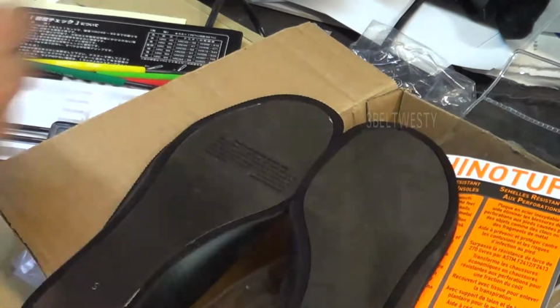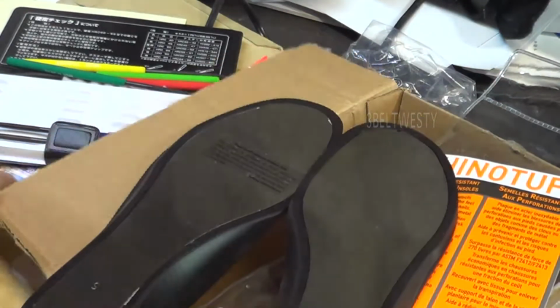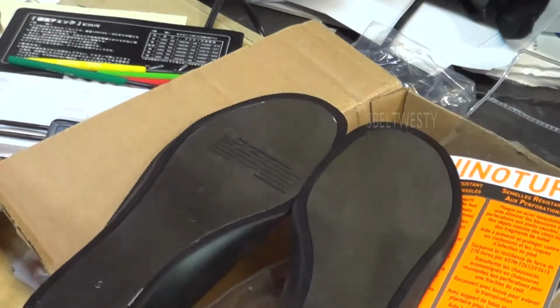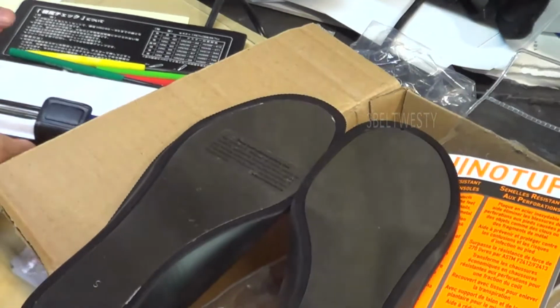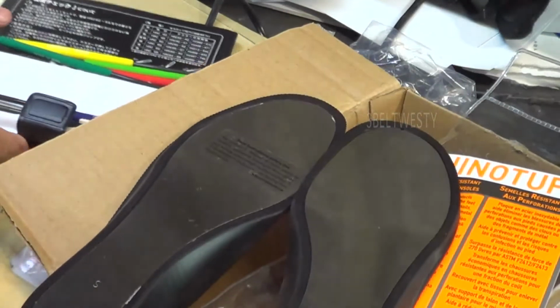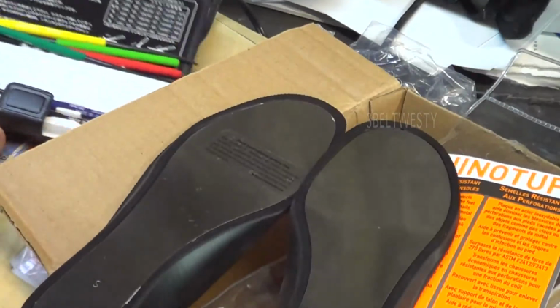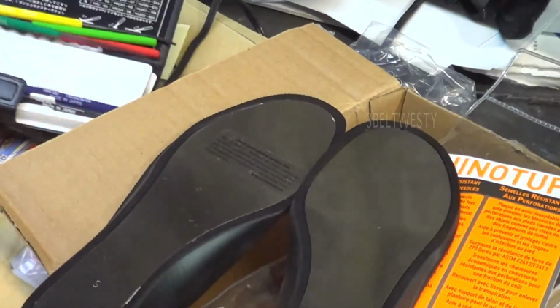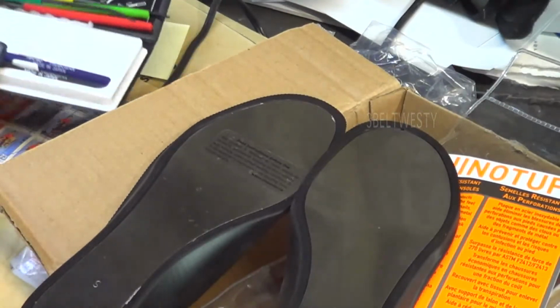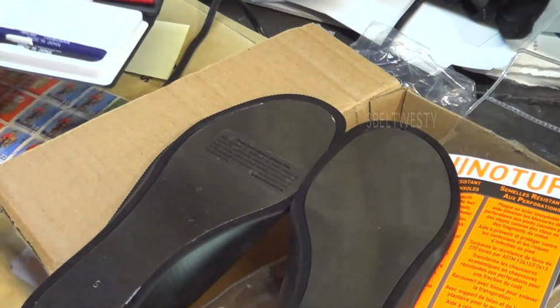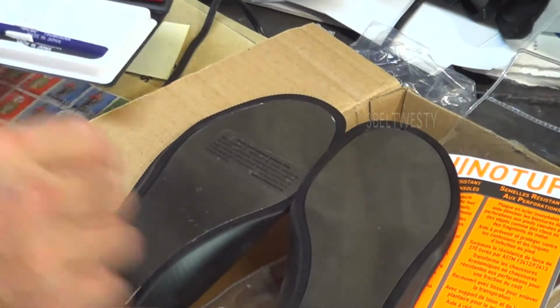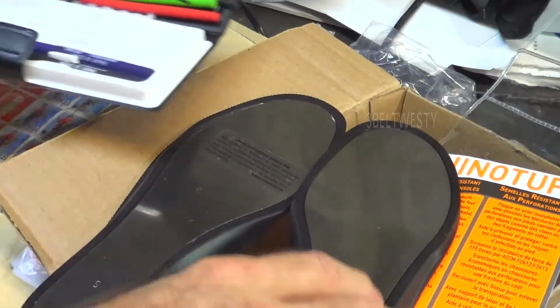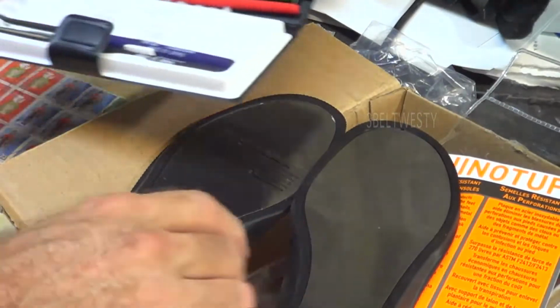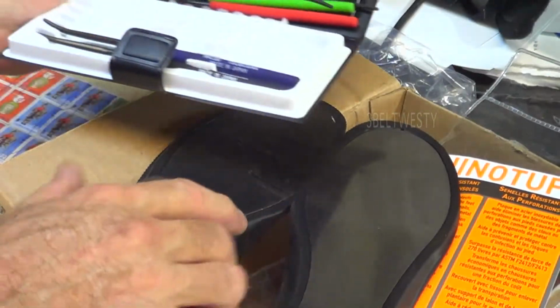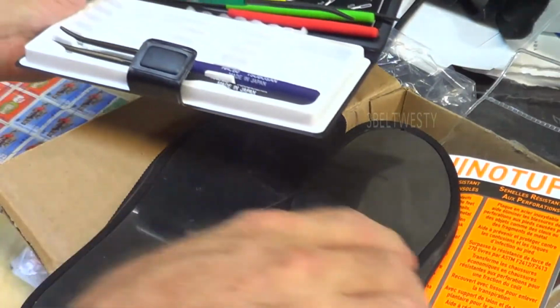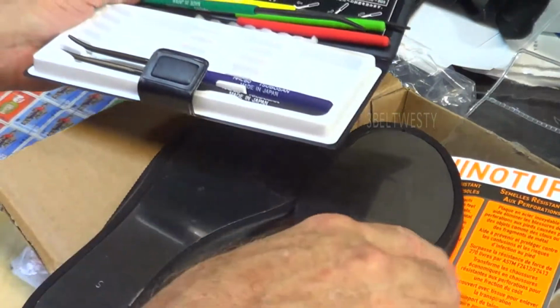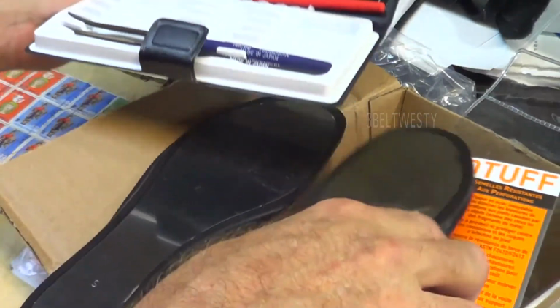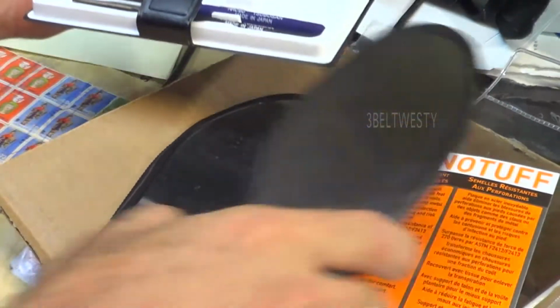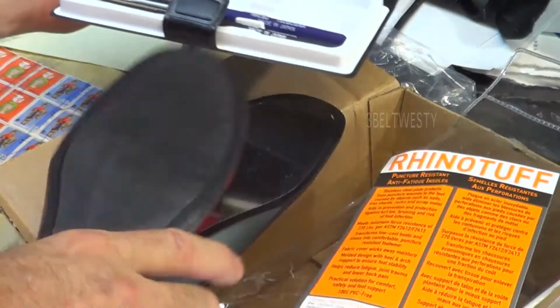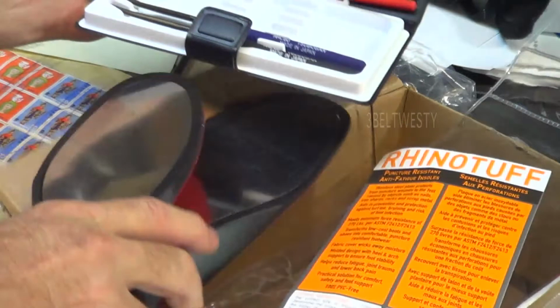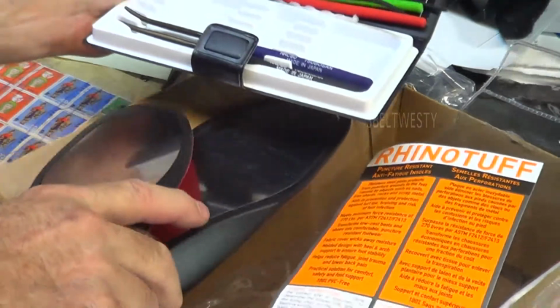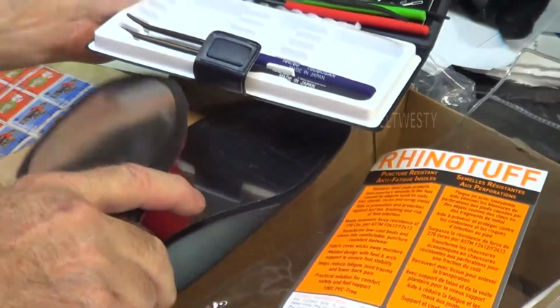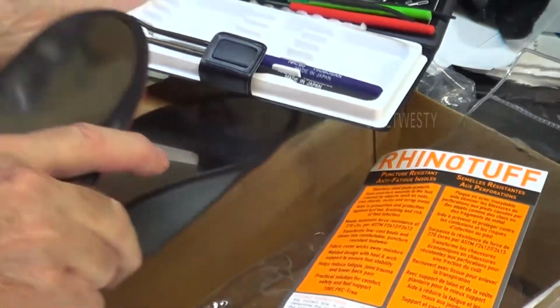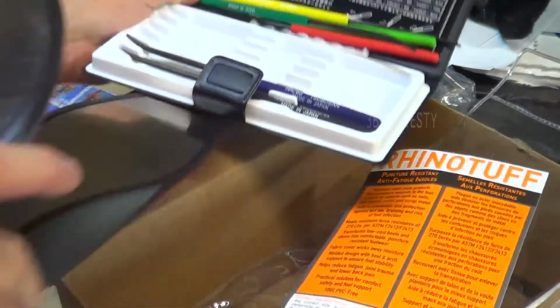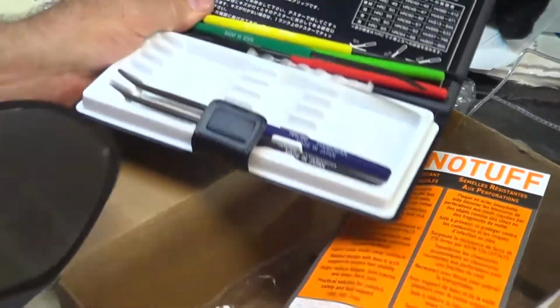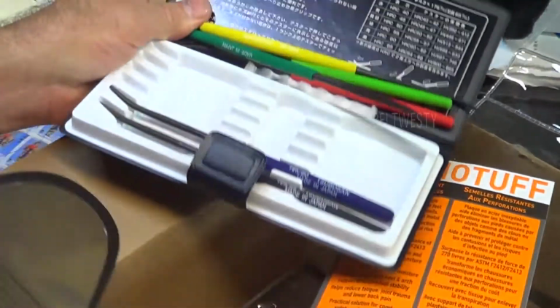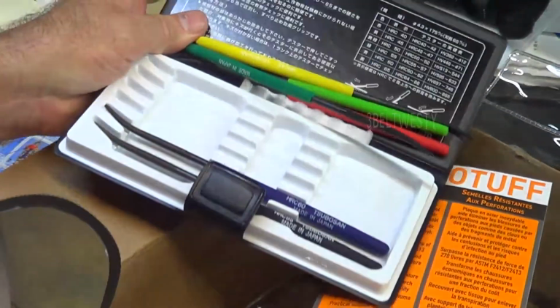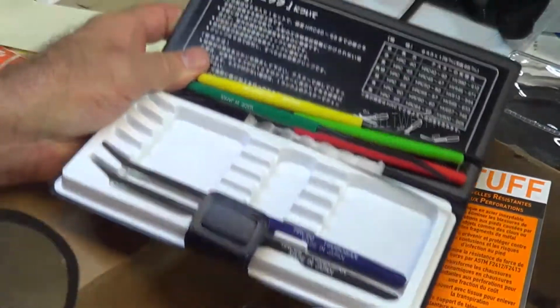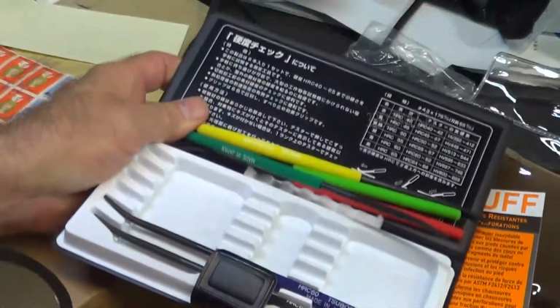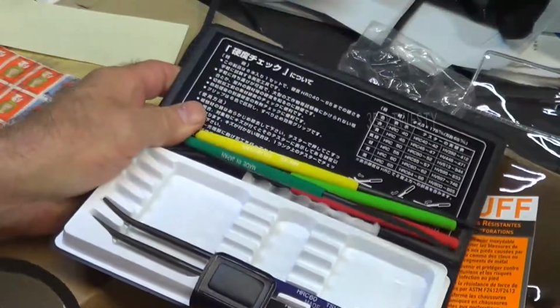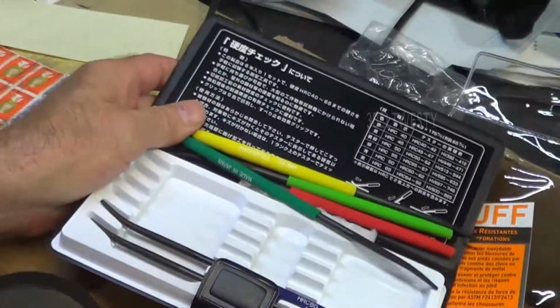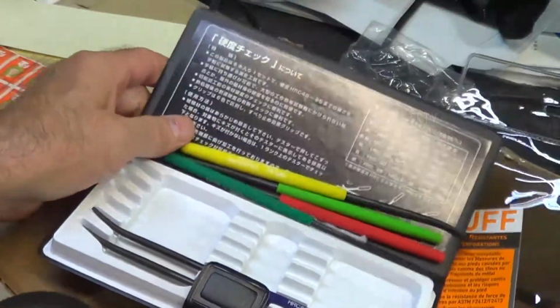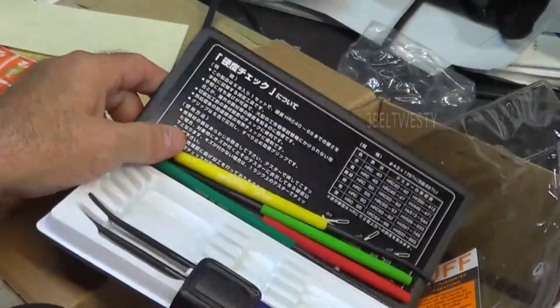I was going to go over here and measure the hardness. Got to set up hardness testing.